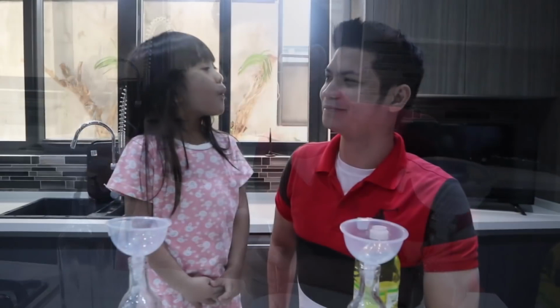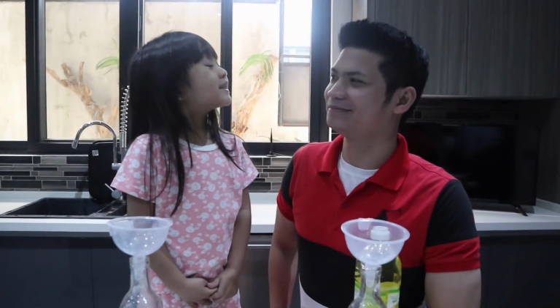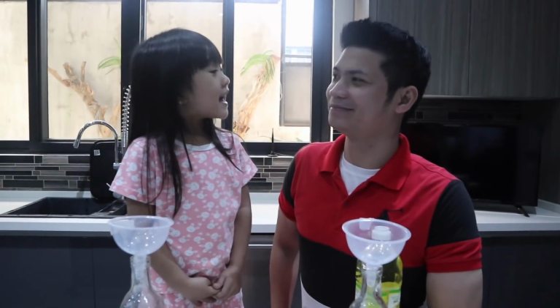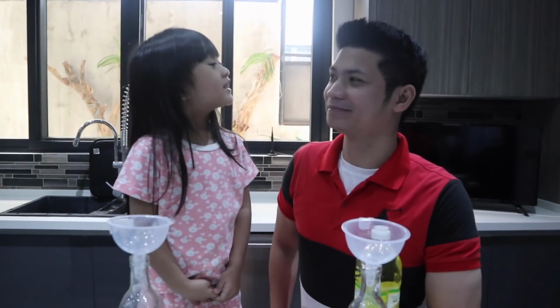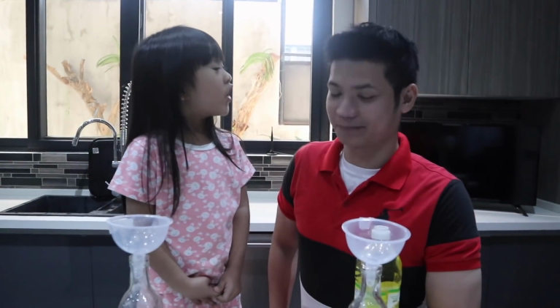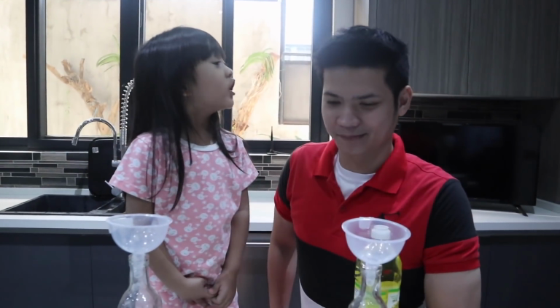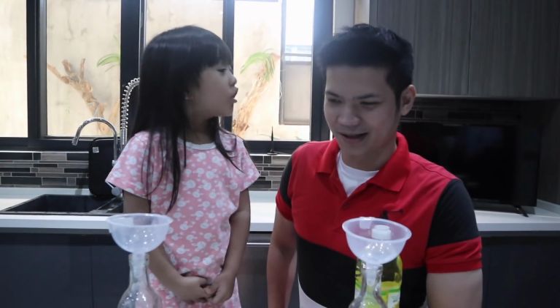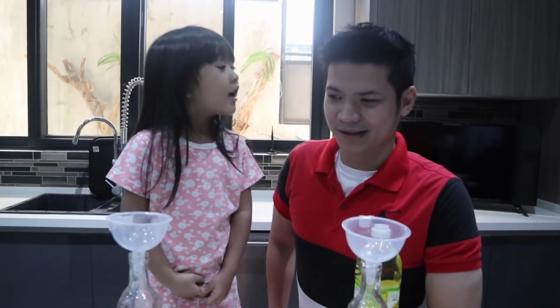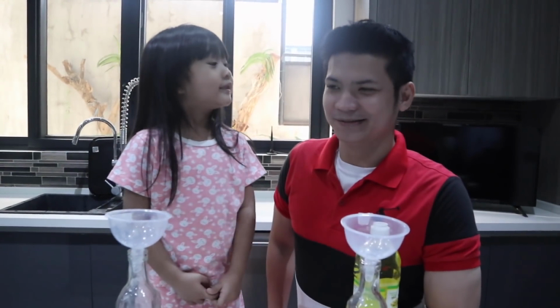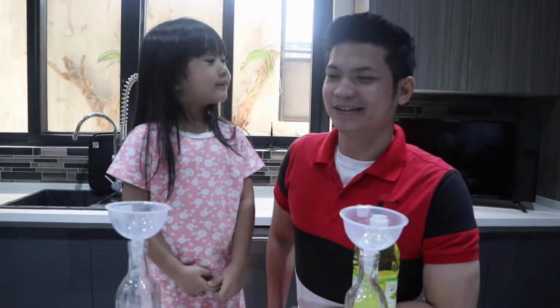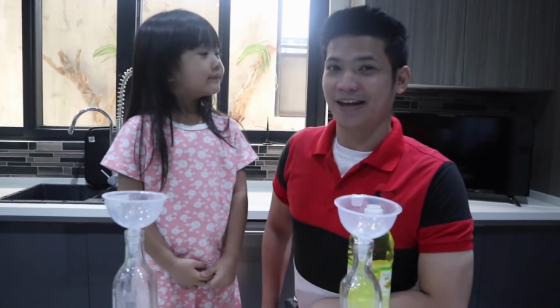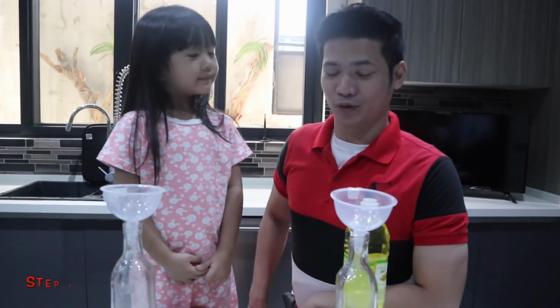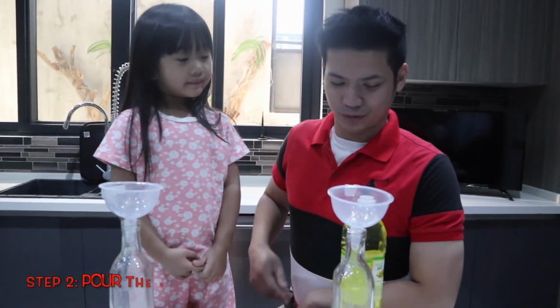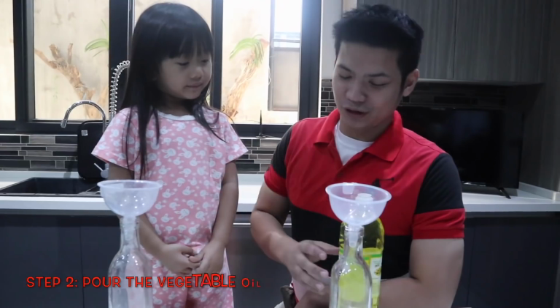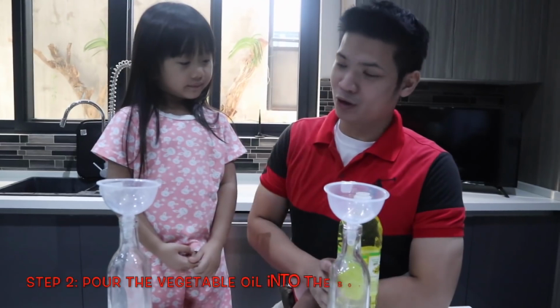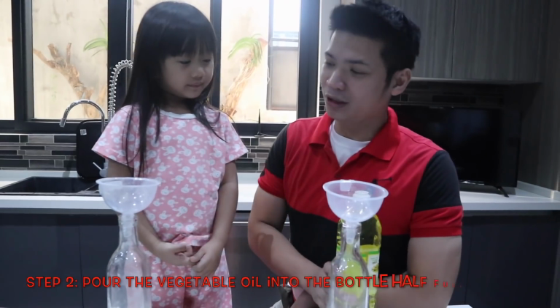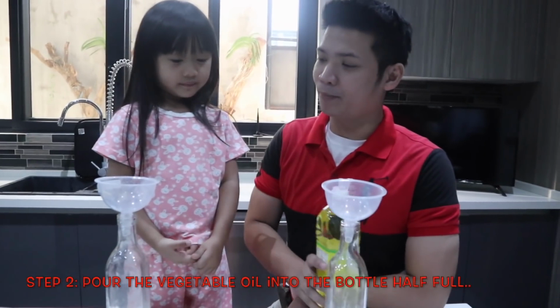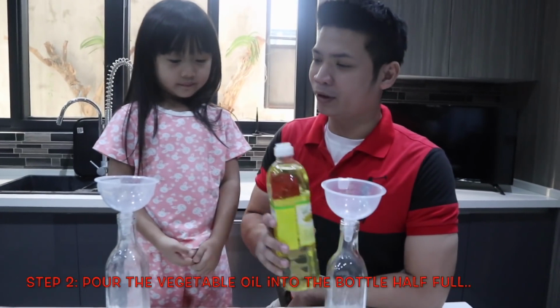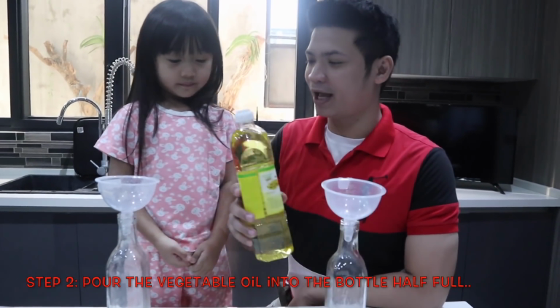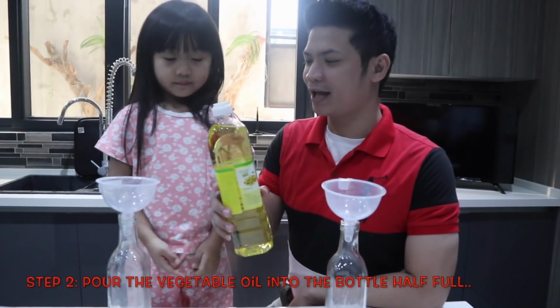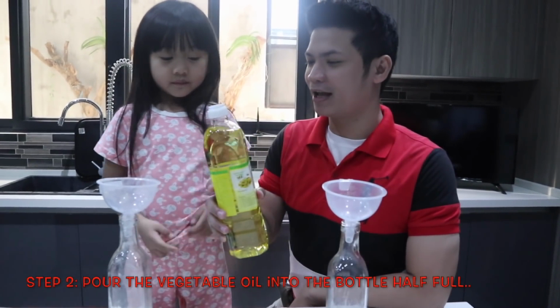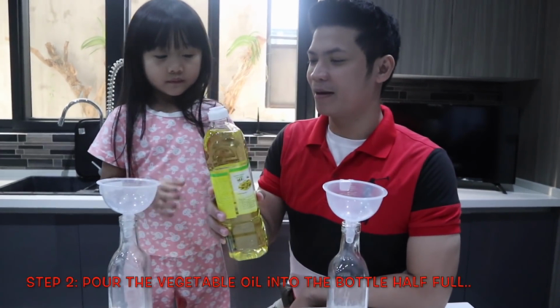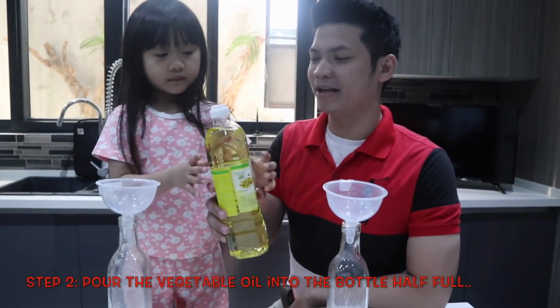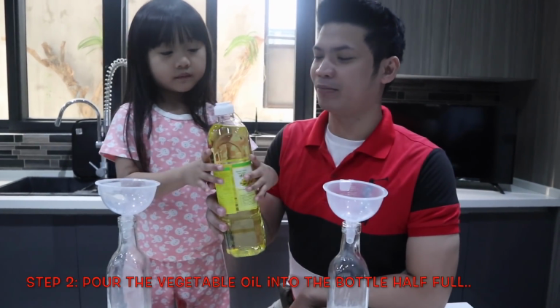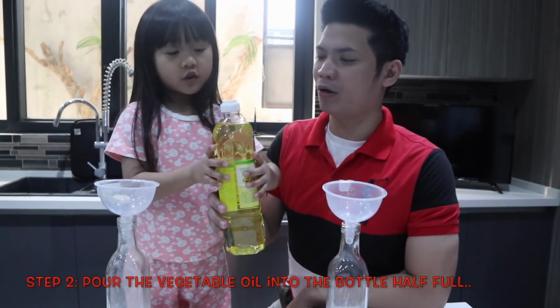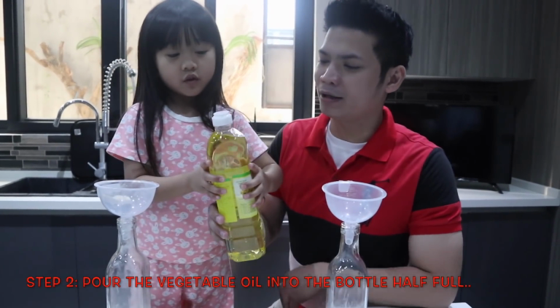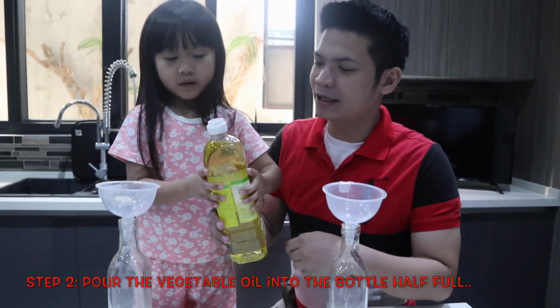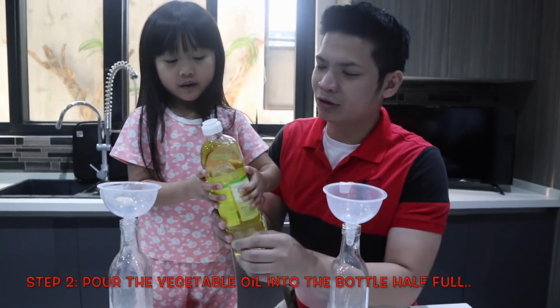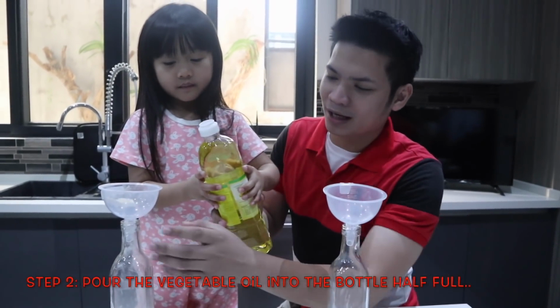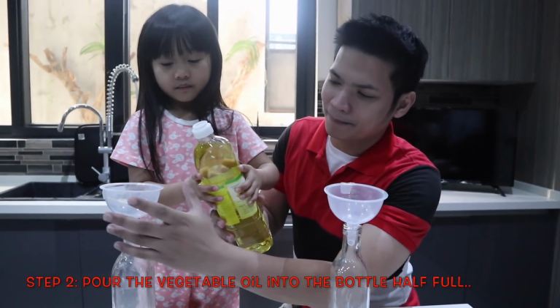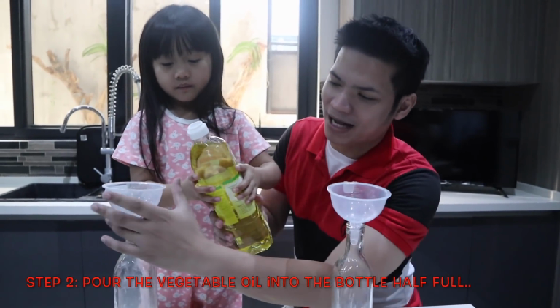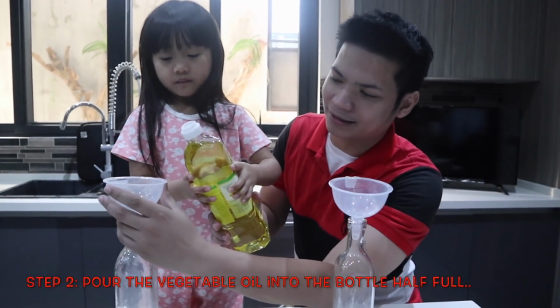So what's next, Uncle Lord? Step 2: slowly pour the vegetable oil into the bottle.